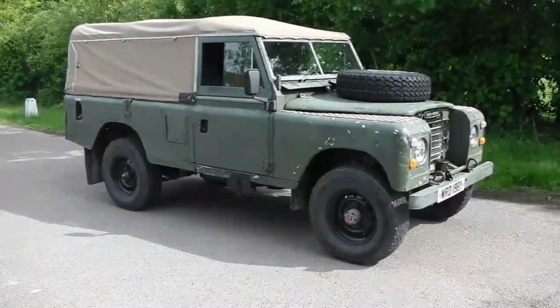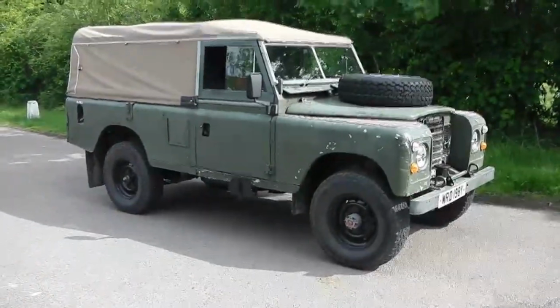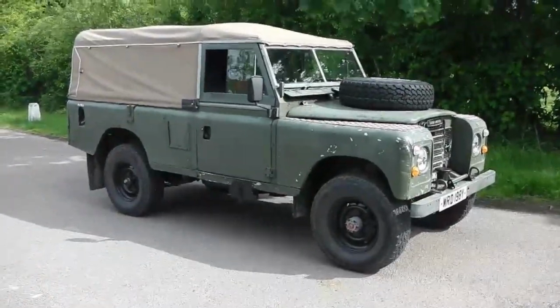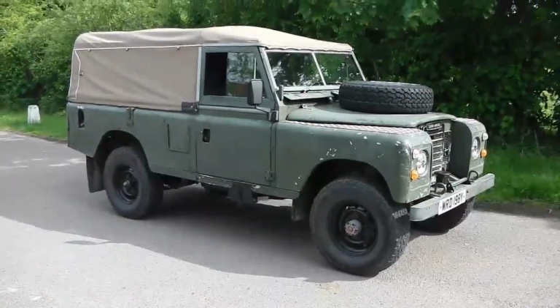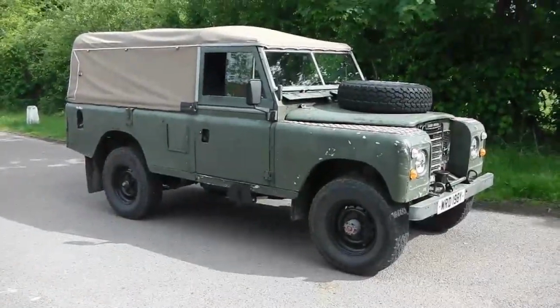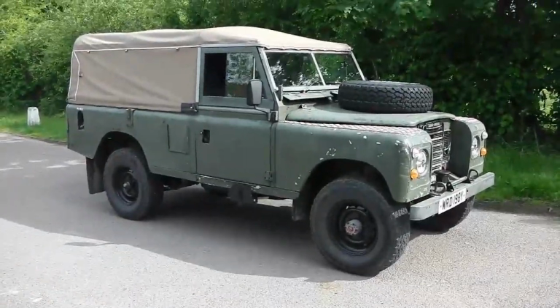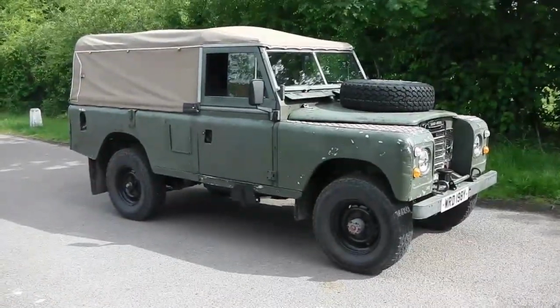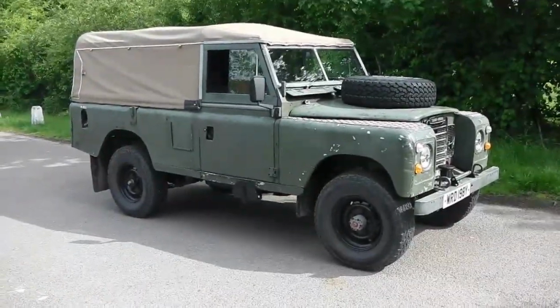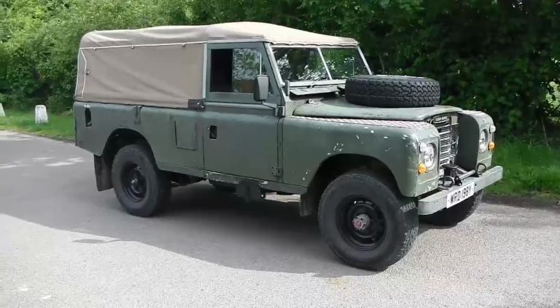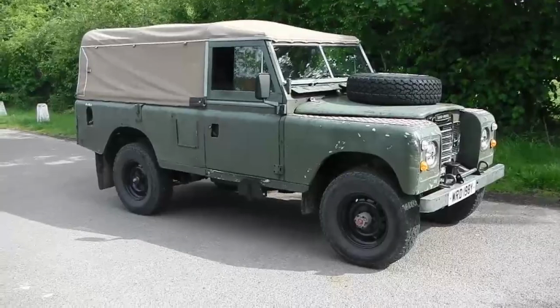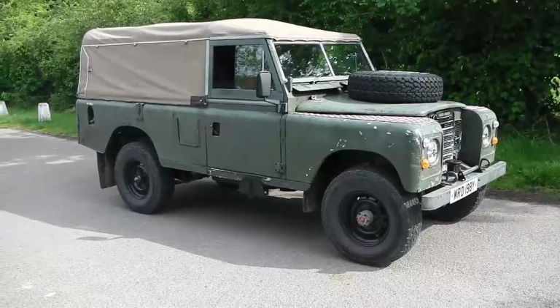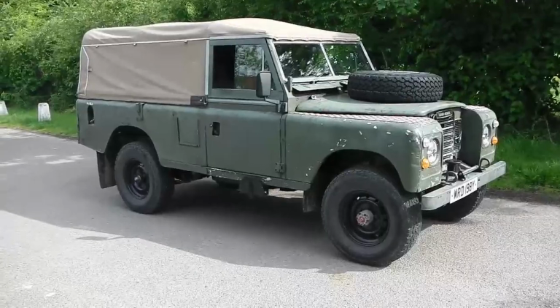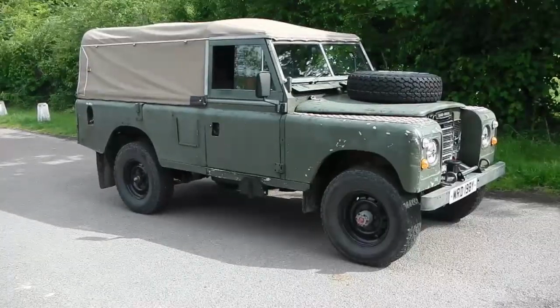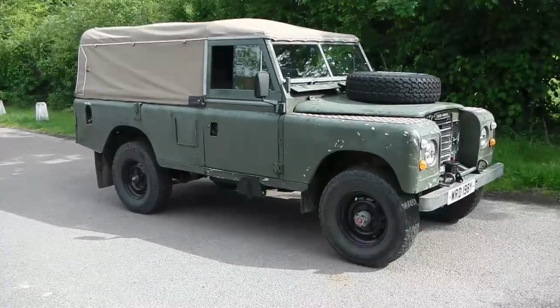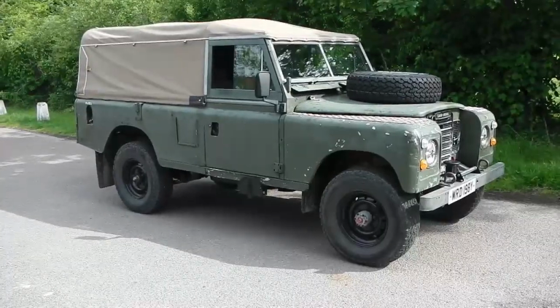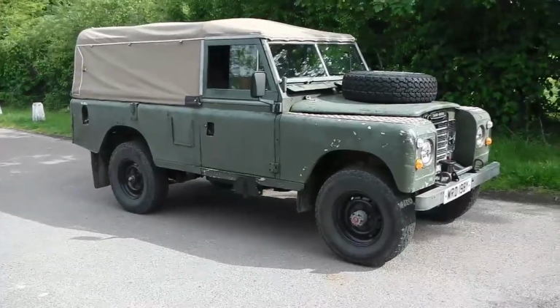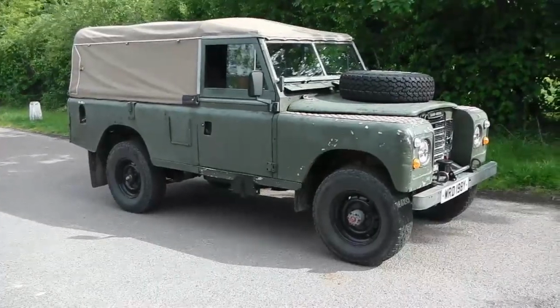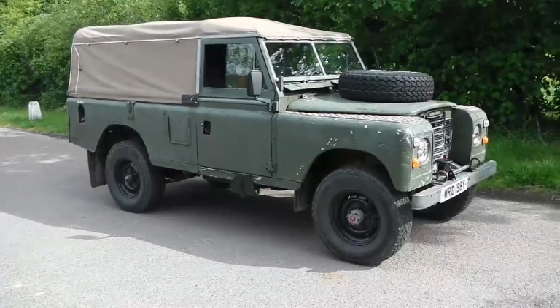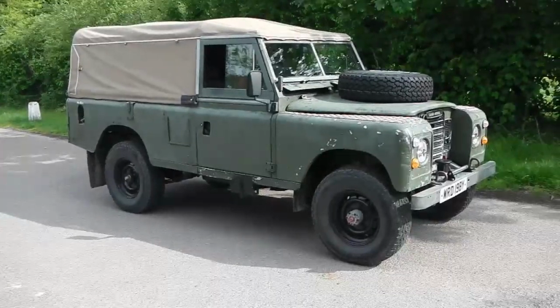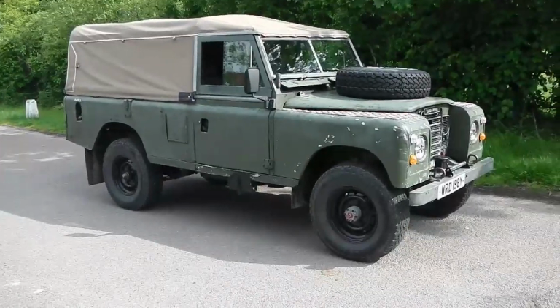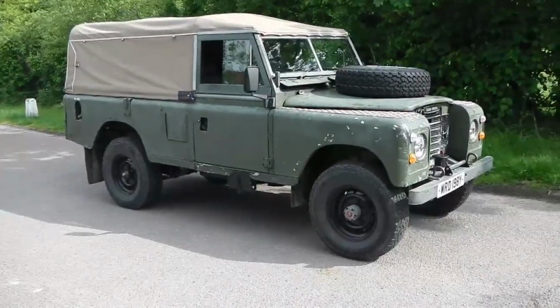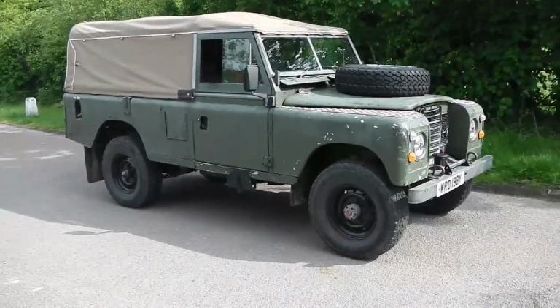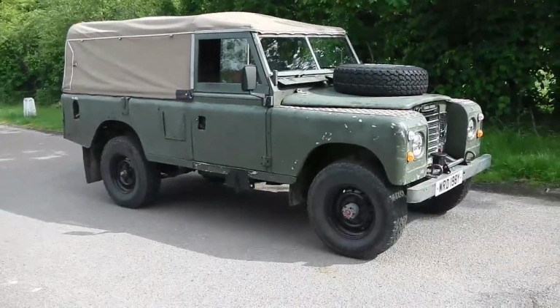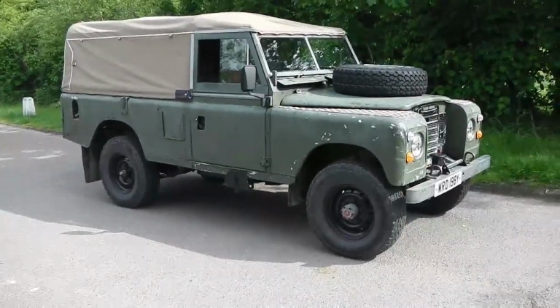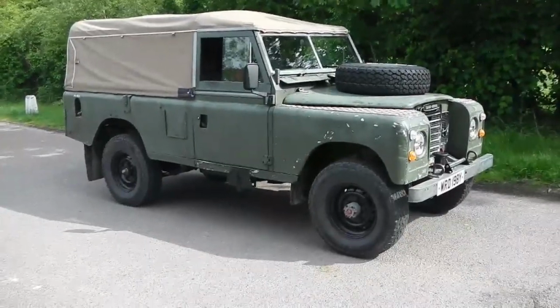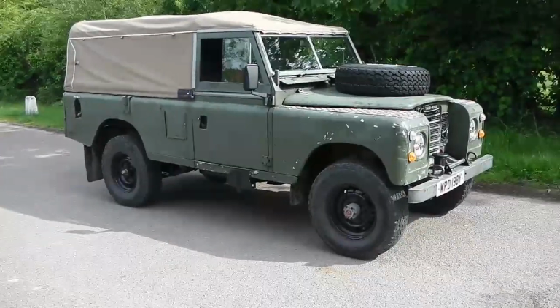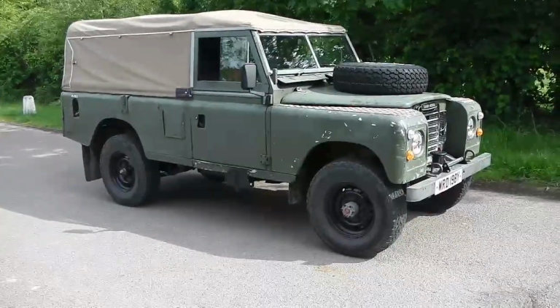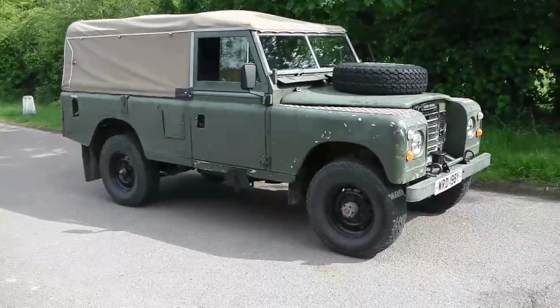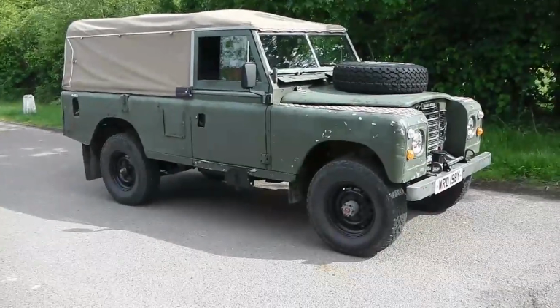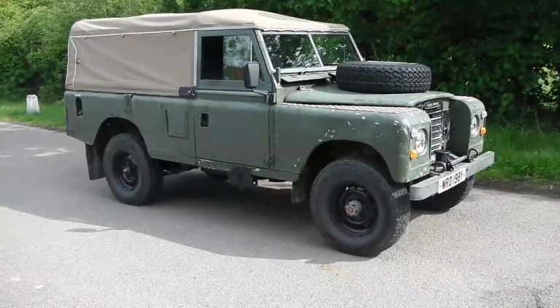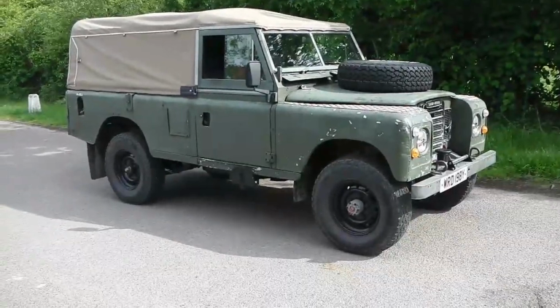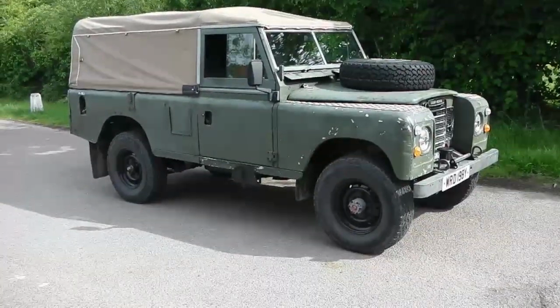Most obvious thing of course is that it's got a winch on the front now, so let's have a look at that first.